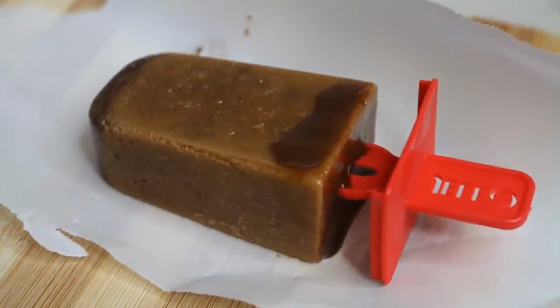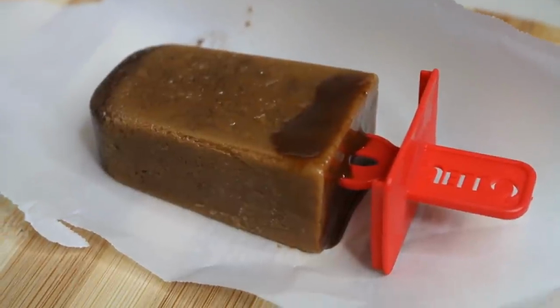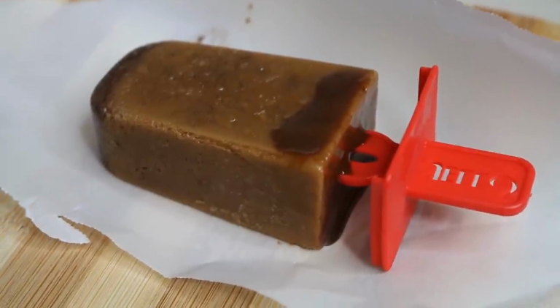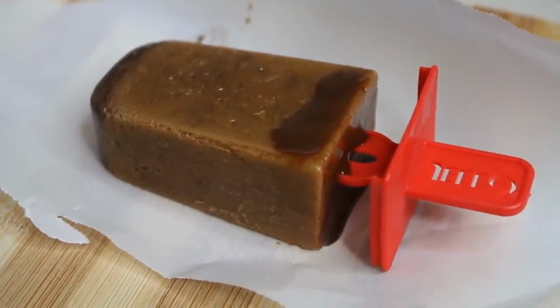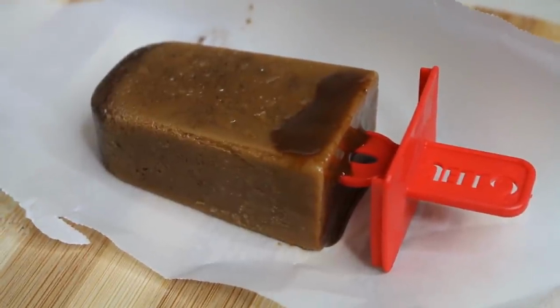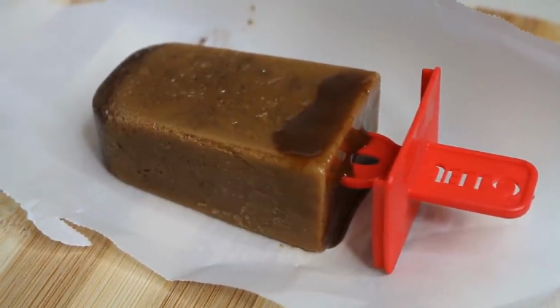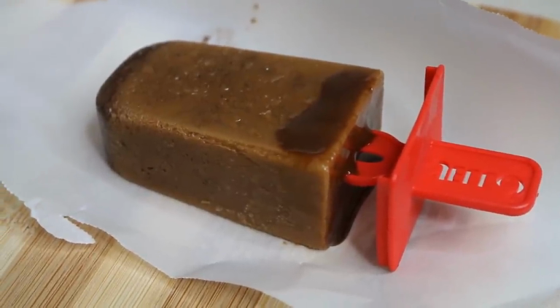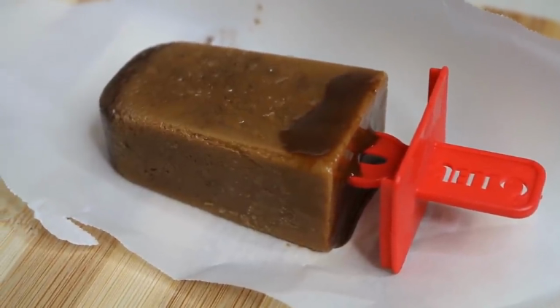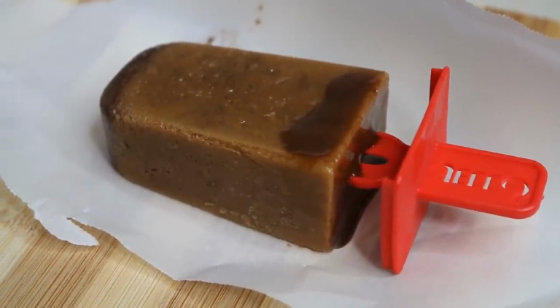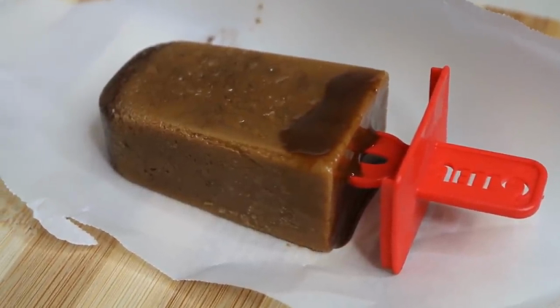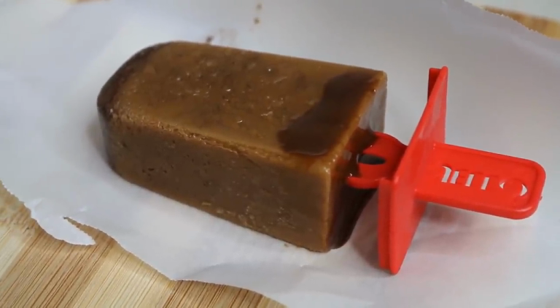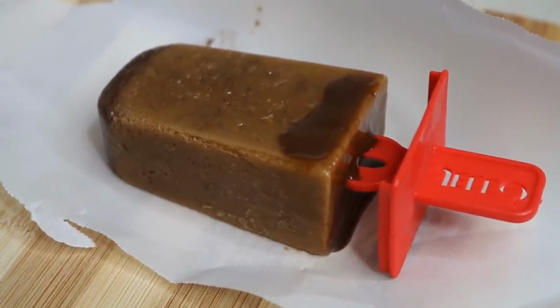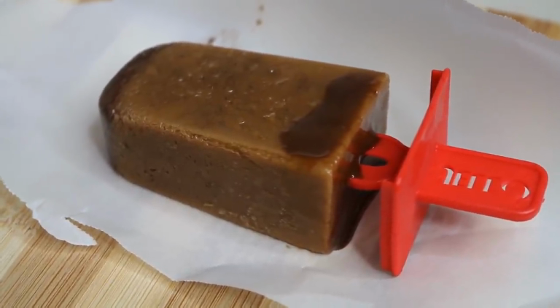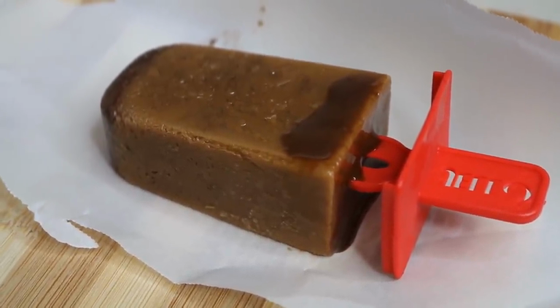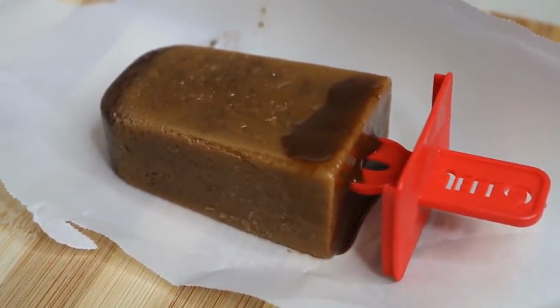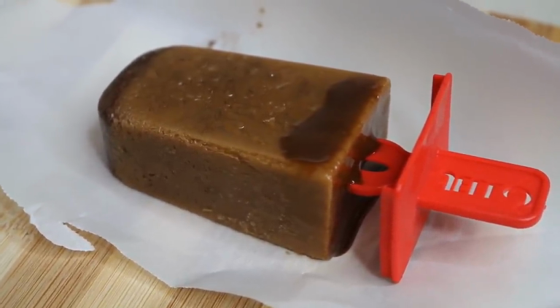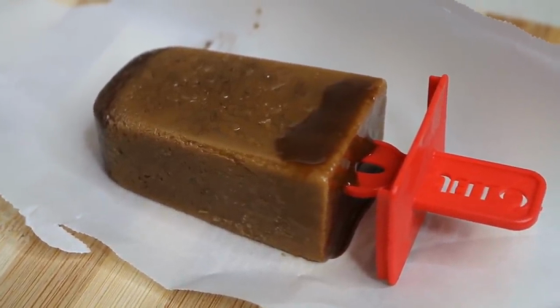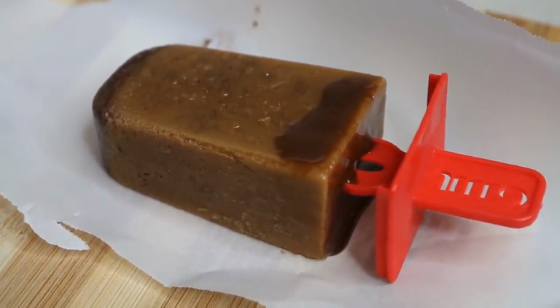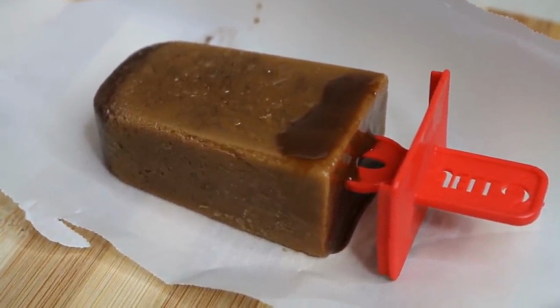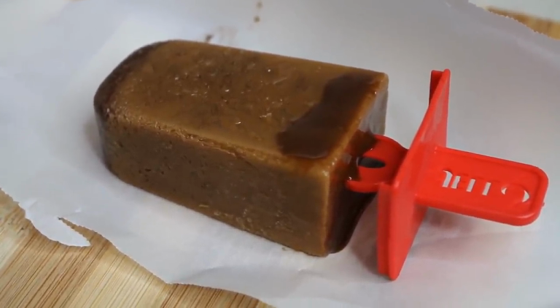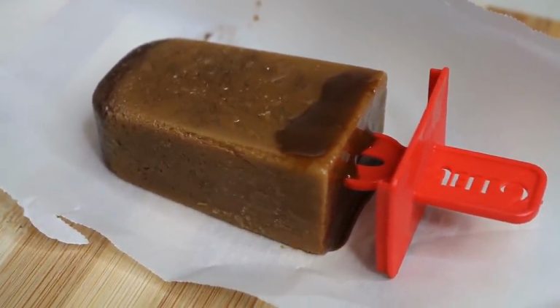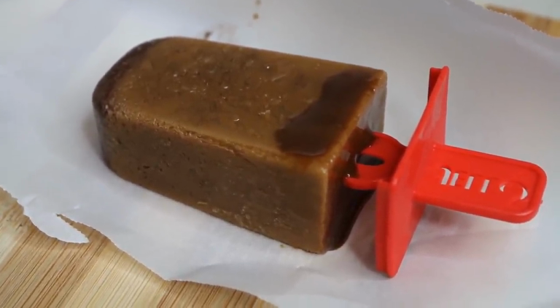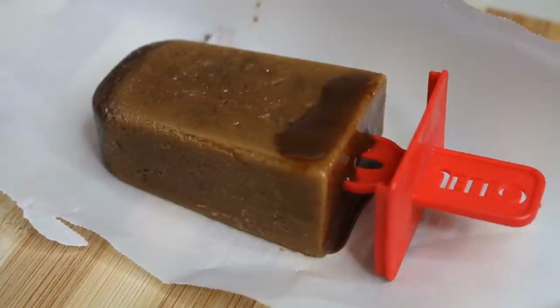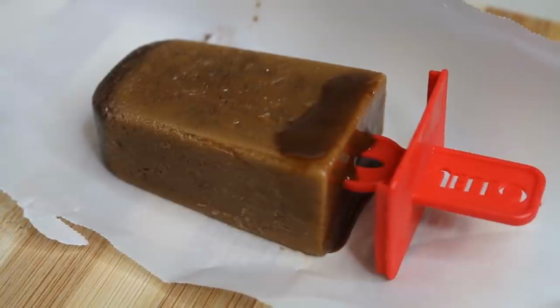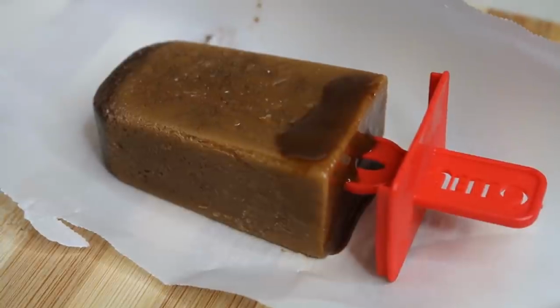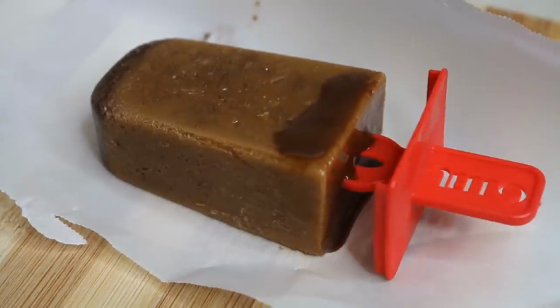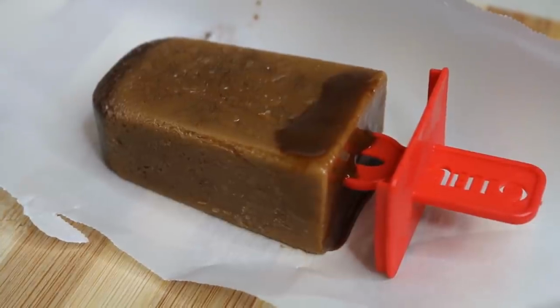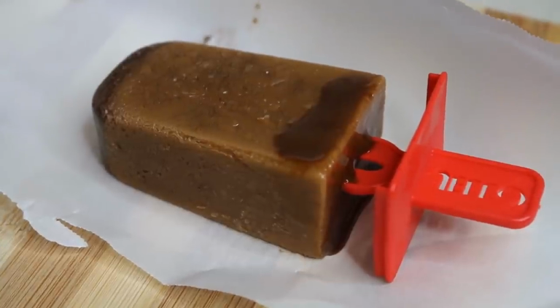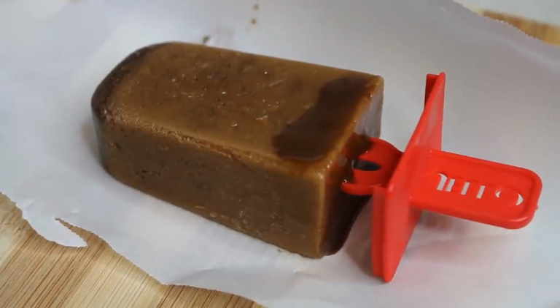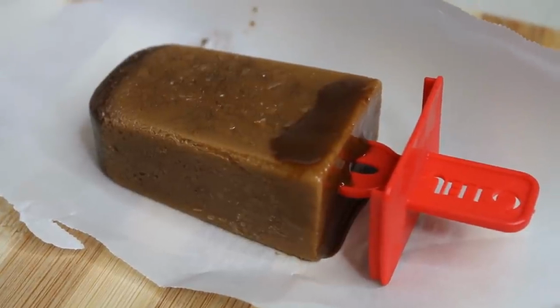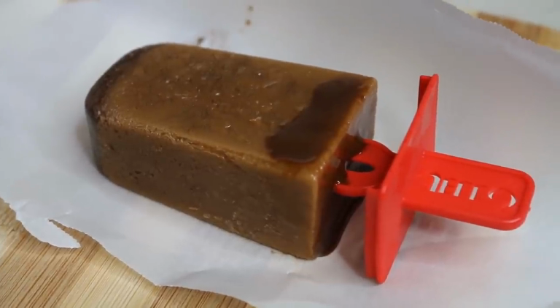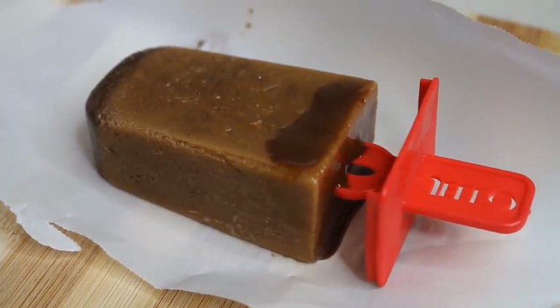Aloha everybody, this is Beth of Cooking and Crafting. Today we are making cafe mocha popsicles.